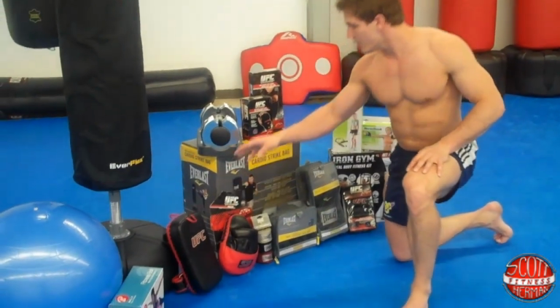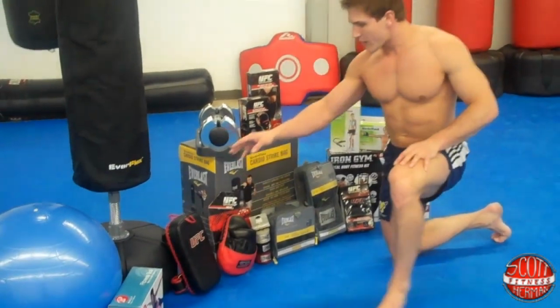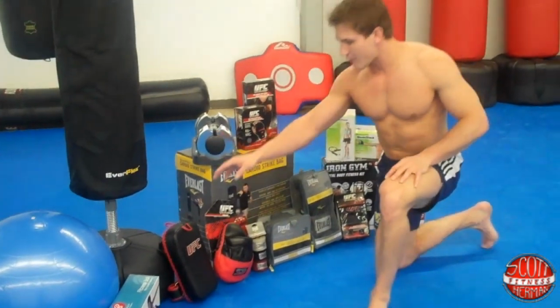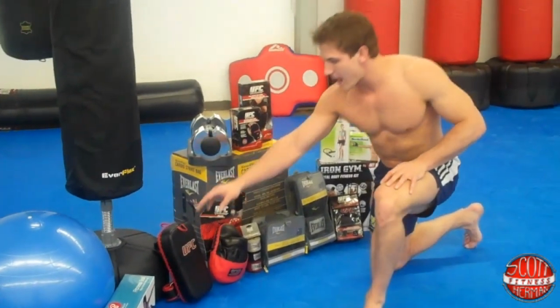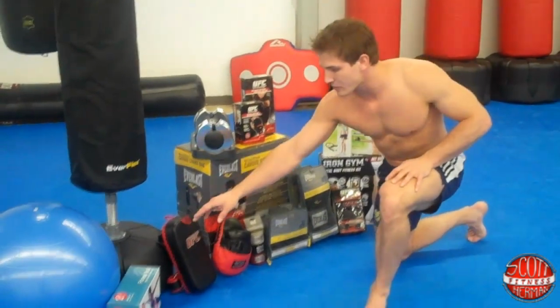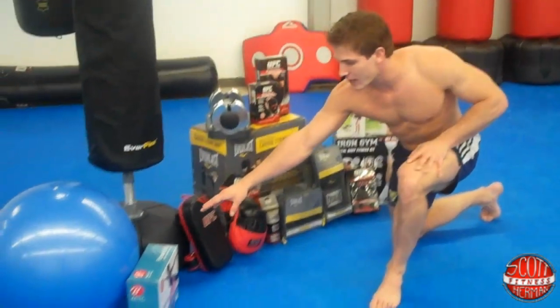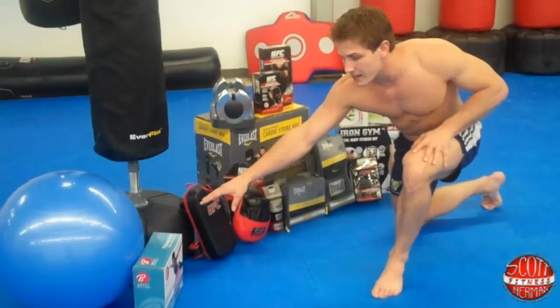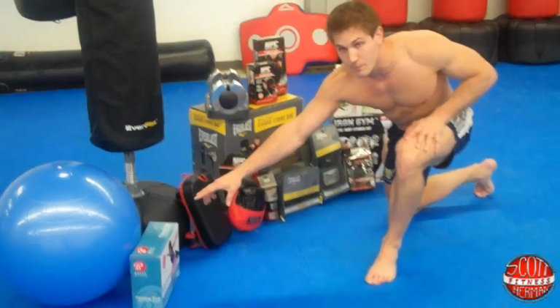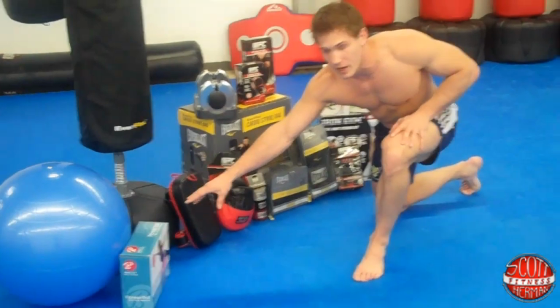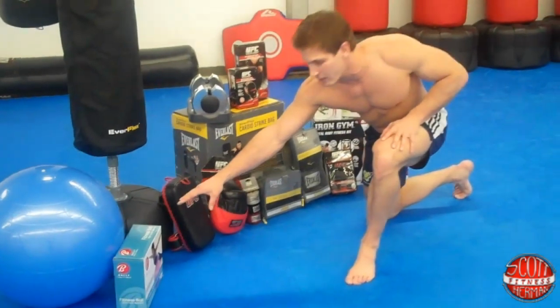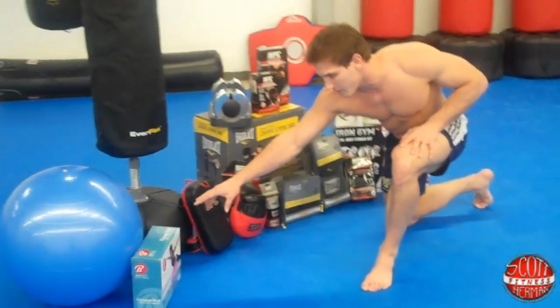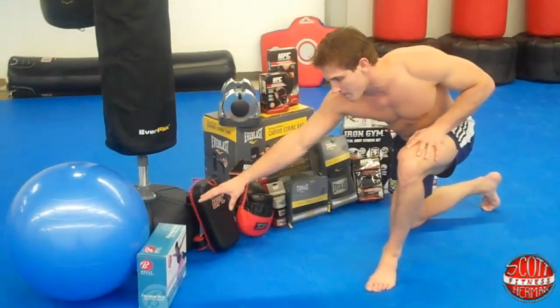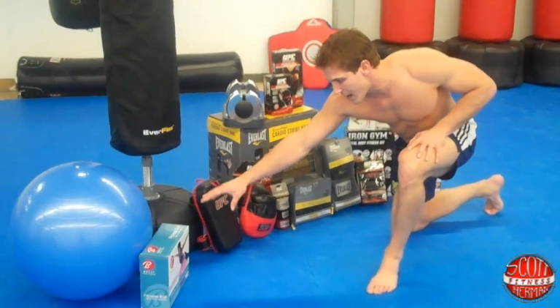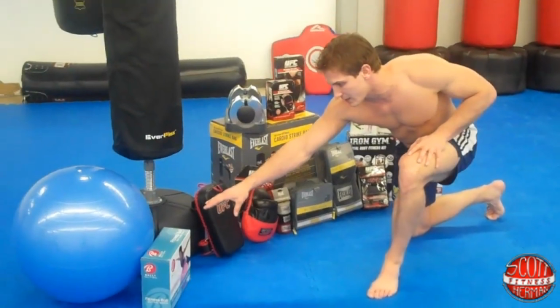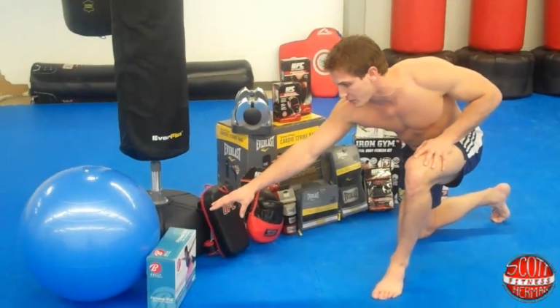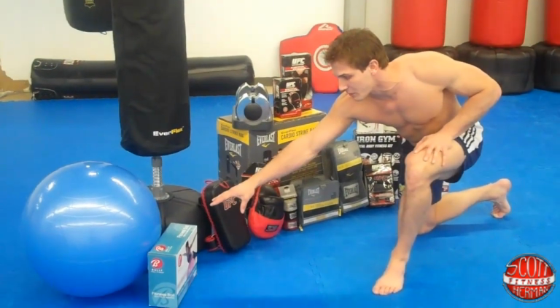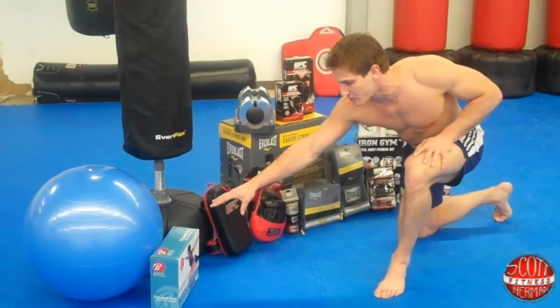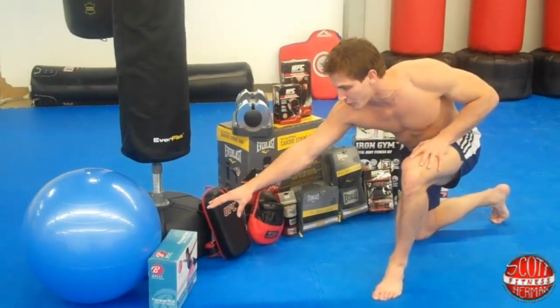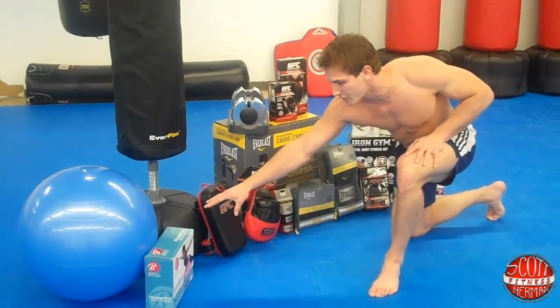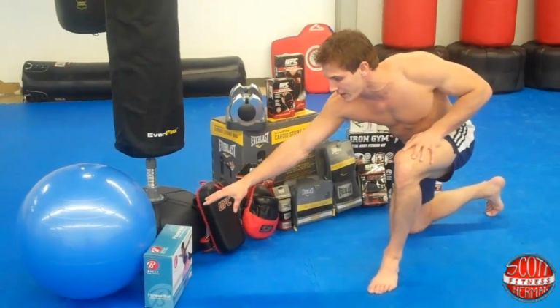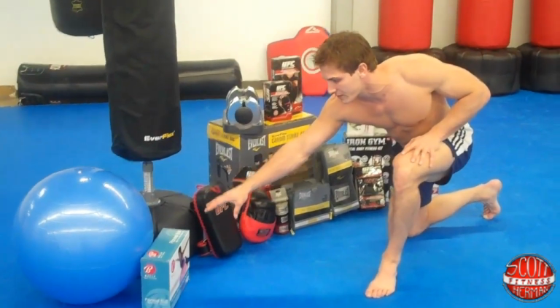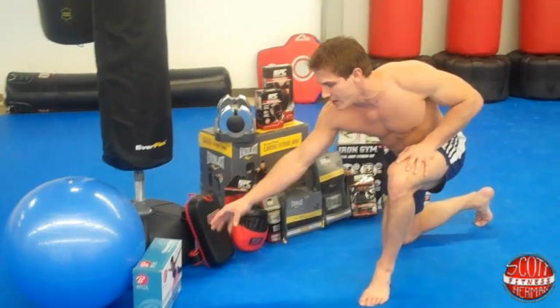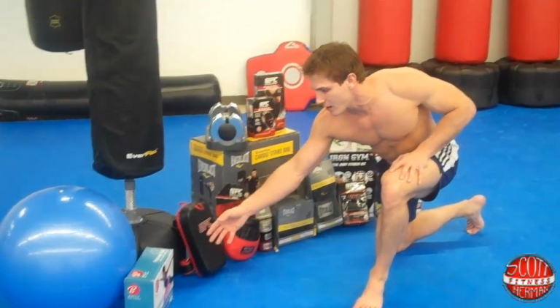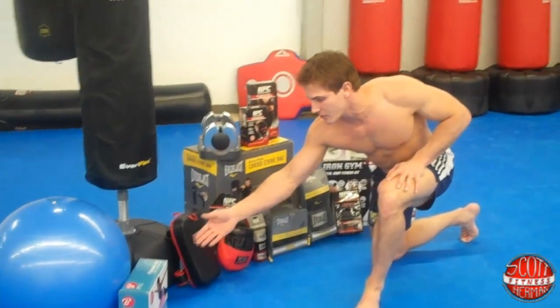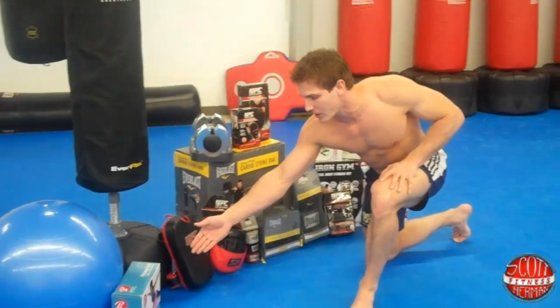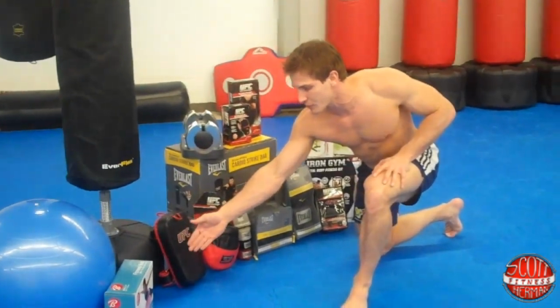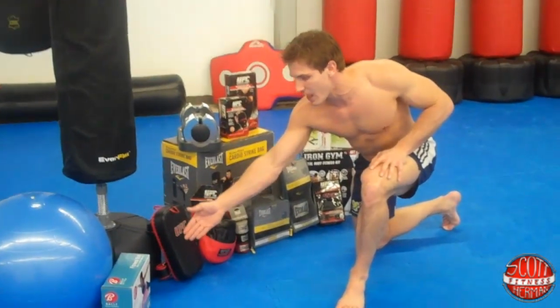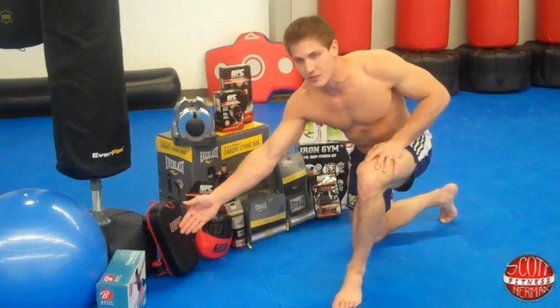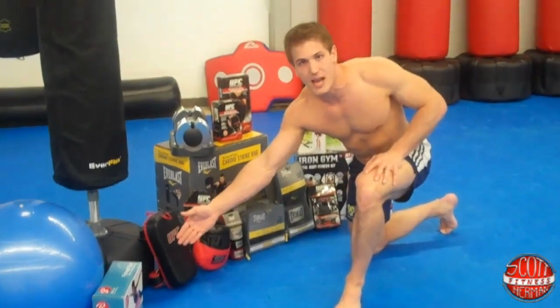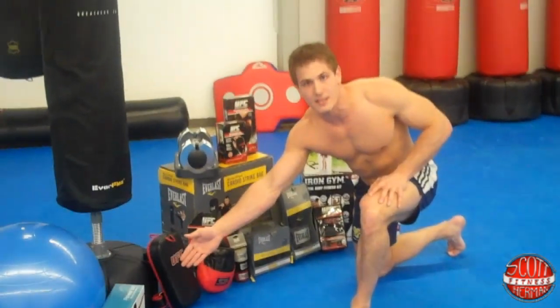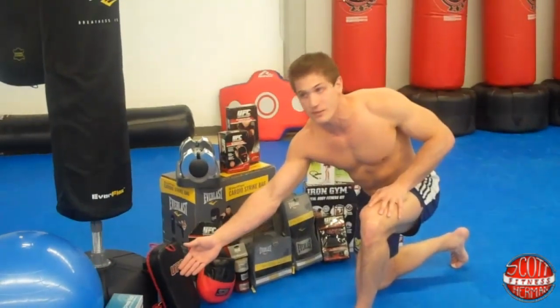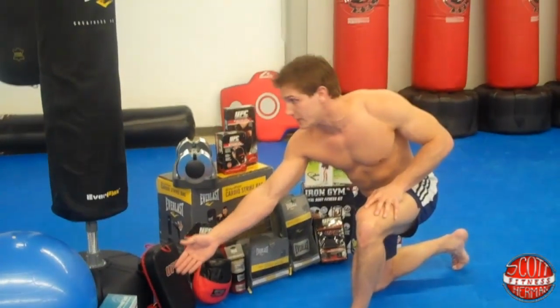We have an exercise ball from Valley Total Fitness, which also comes with an exercise DVD.